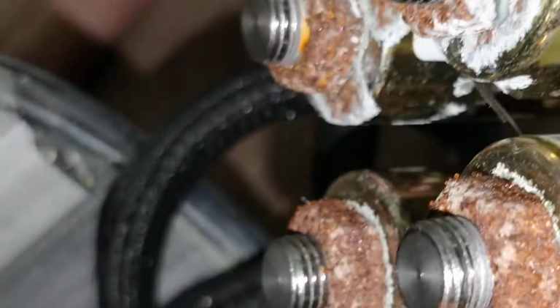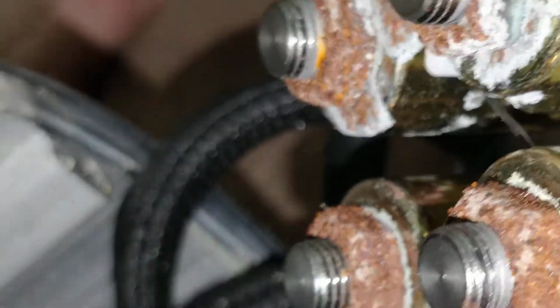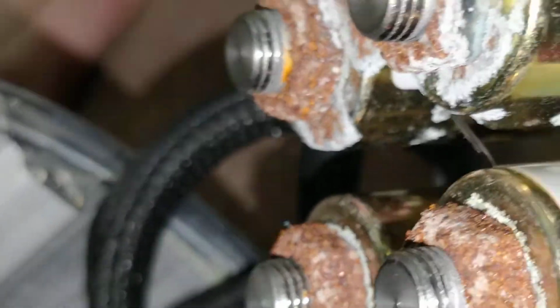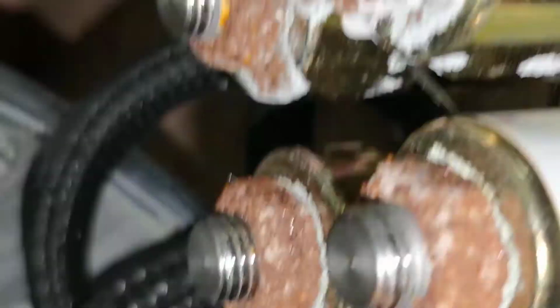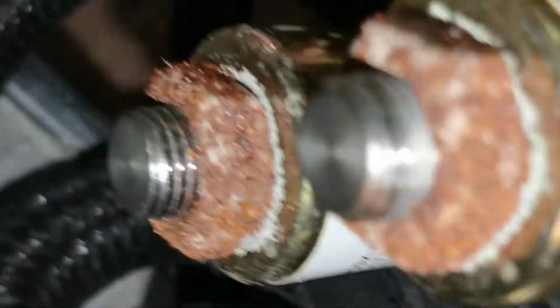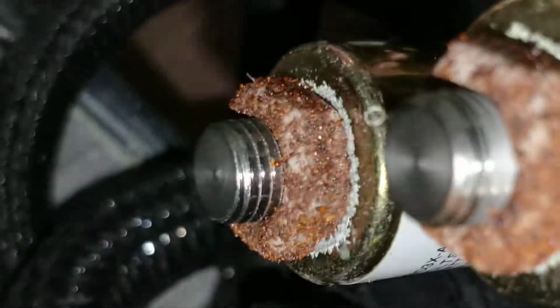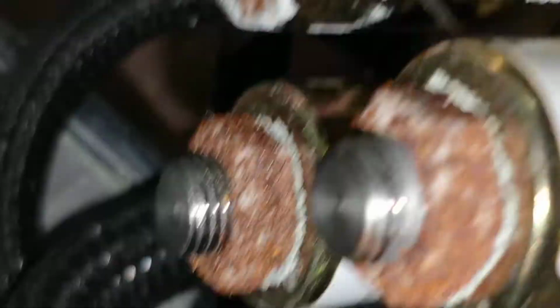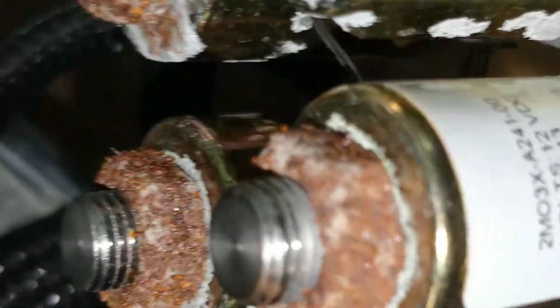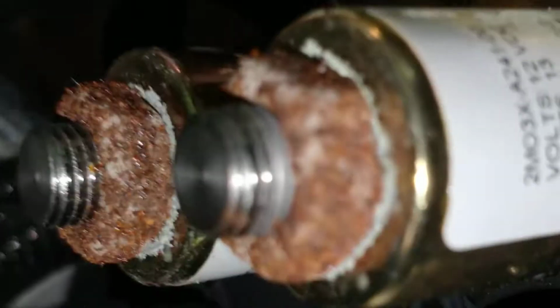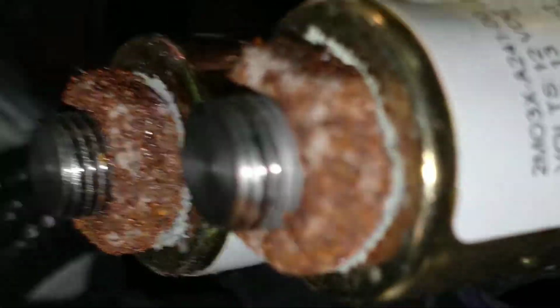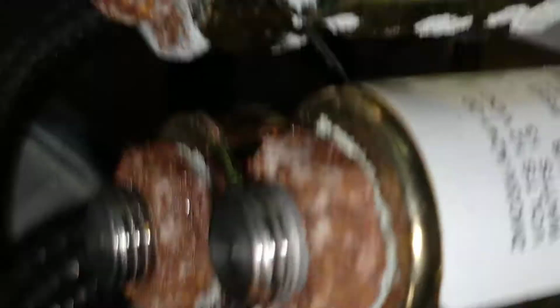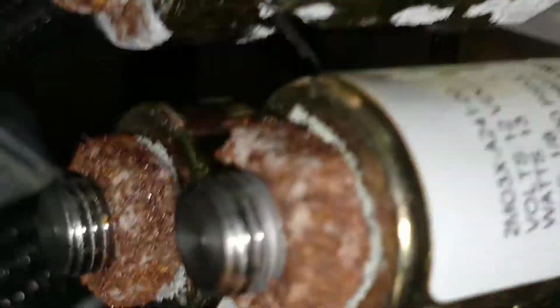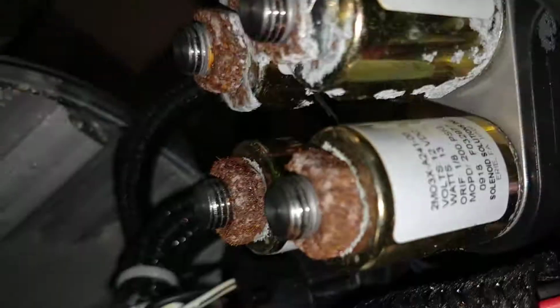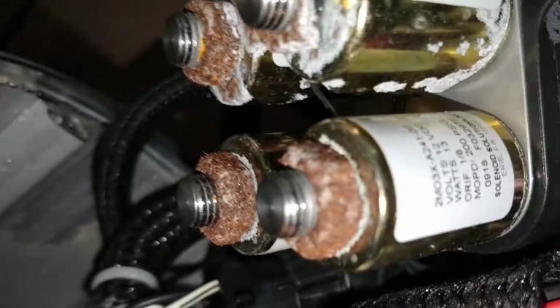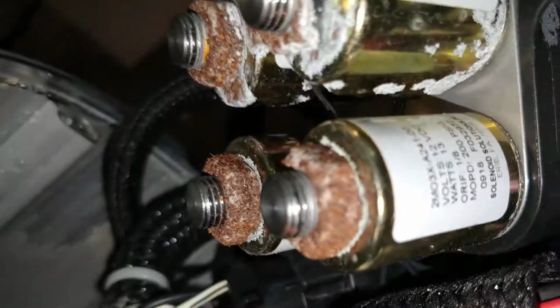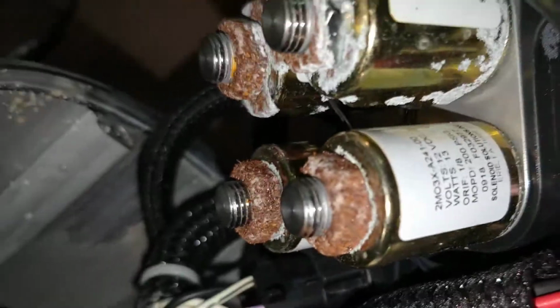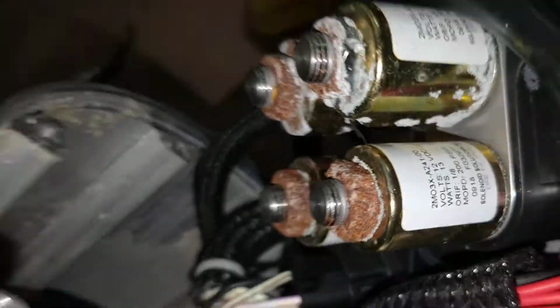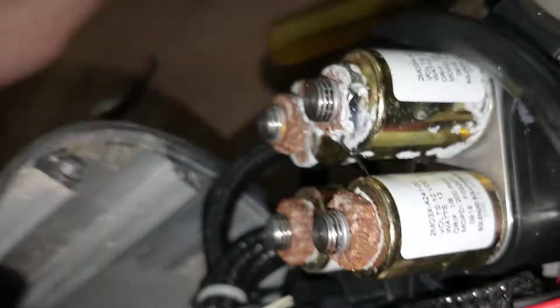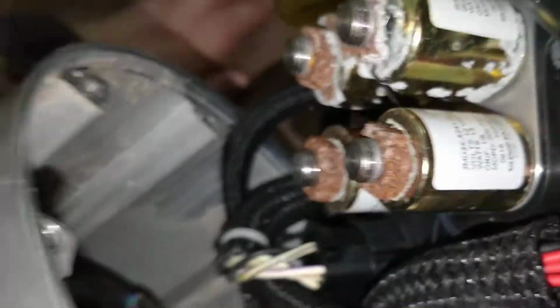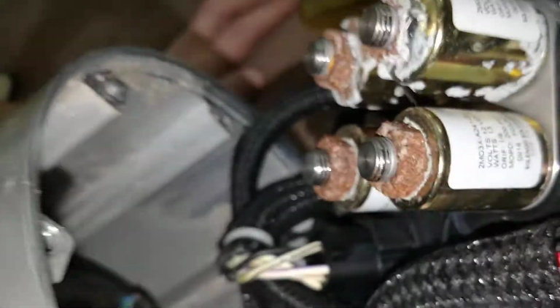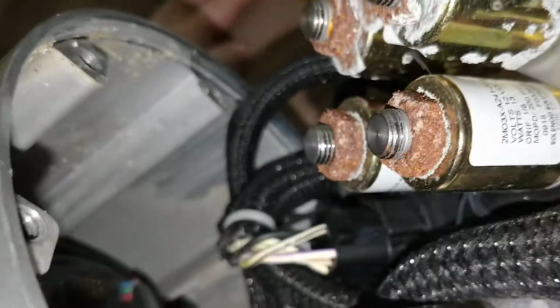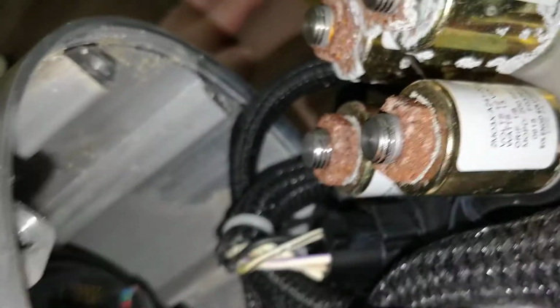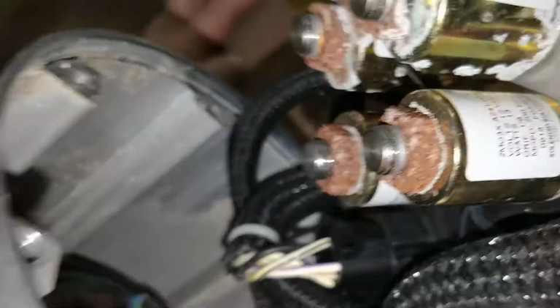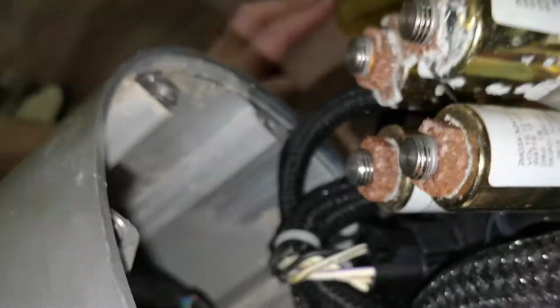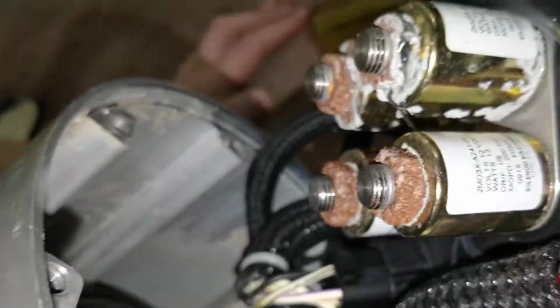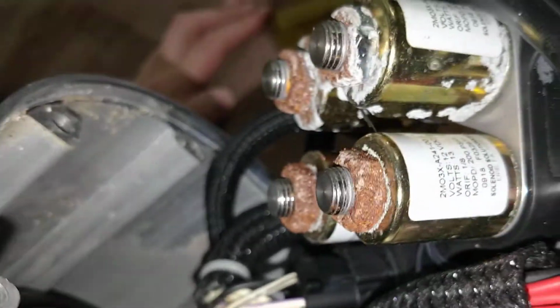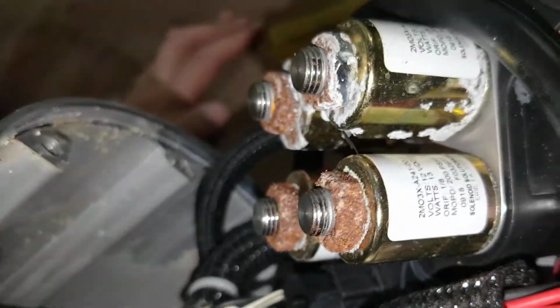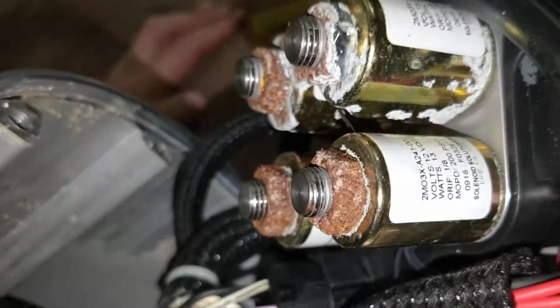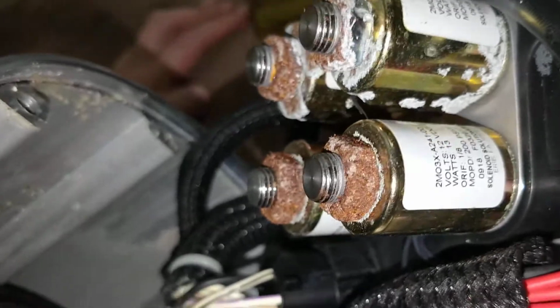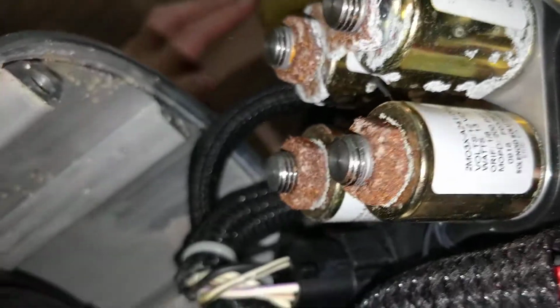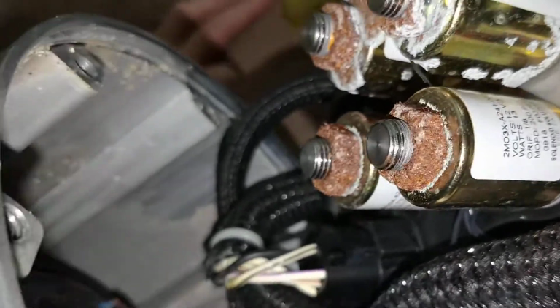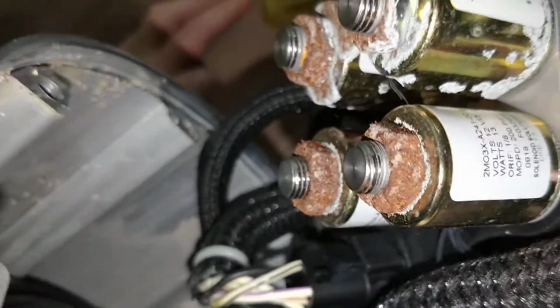This side is also messed up, as you can tell — or at least it looks that way.